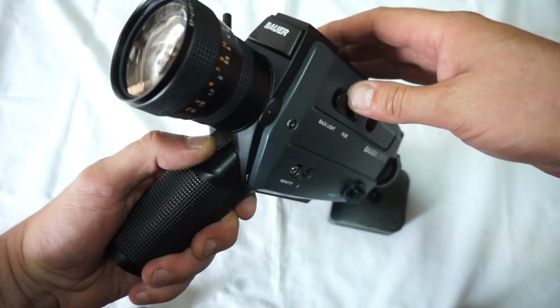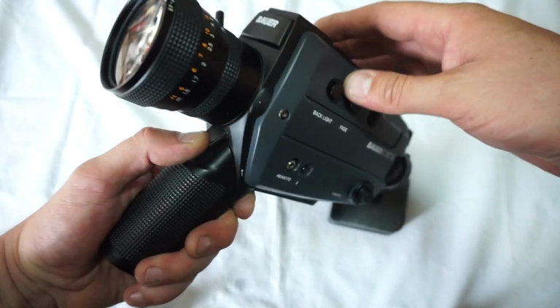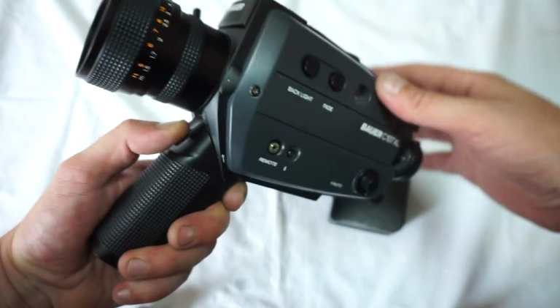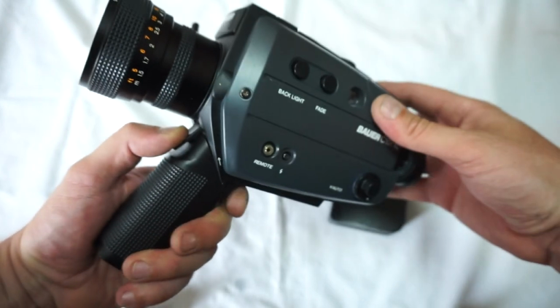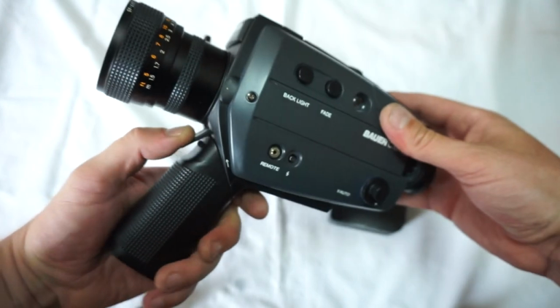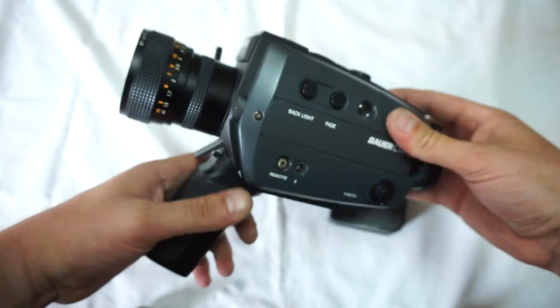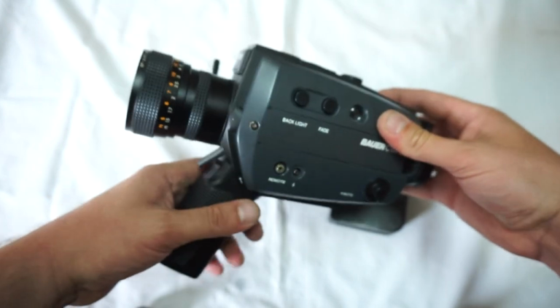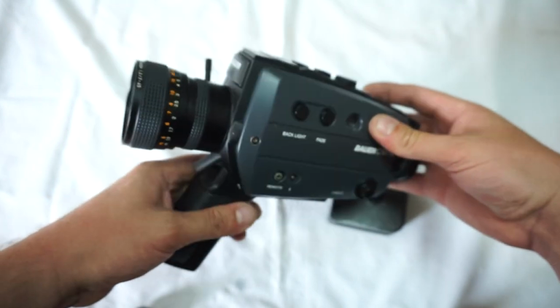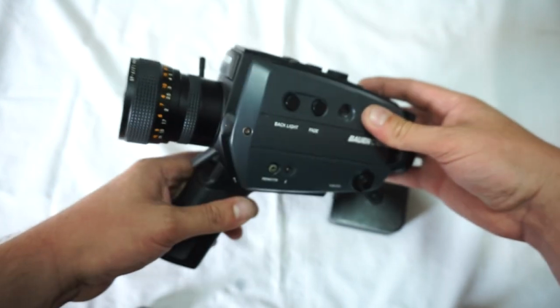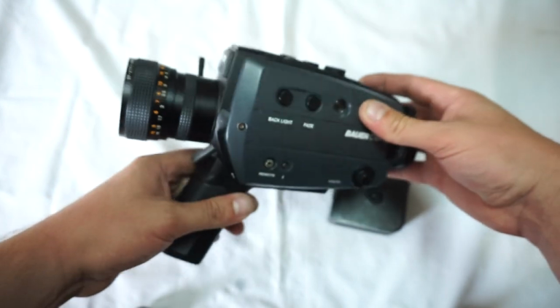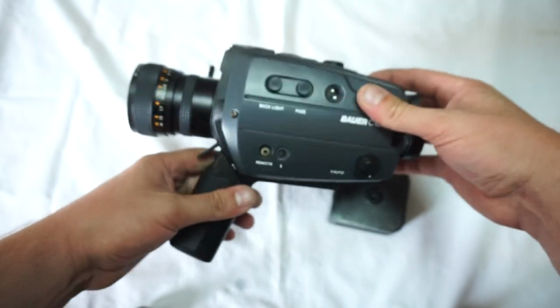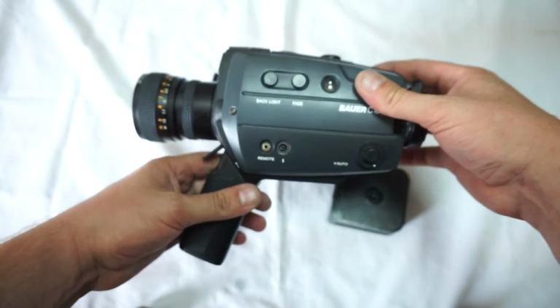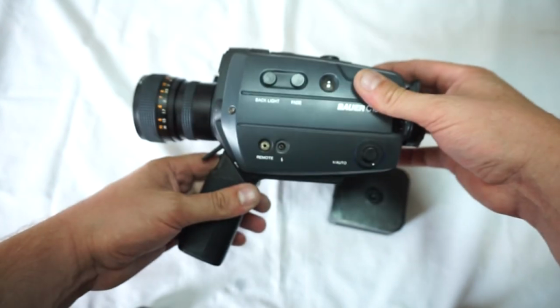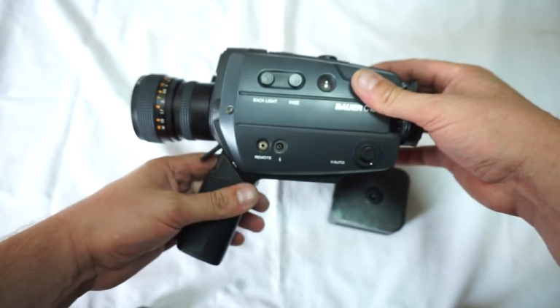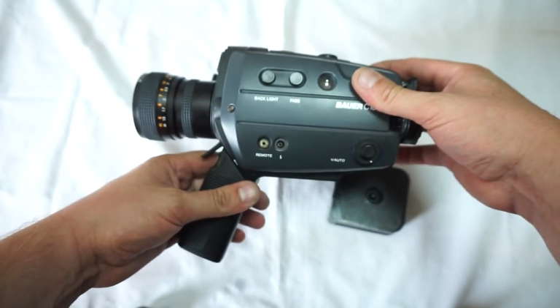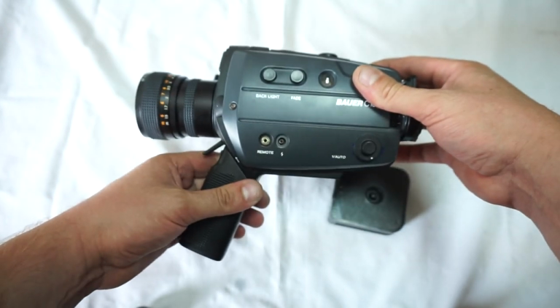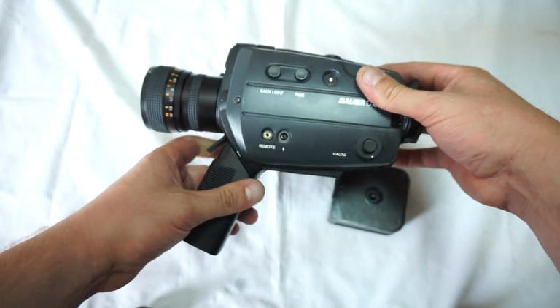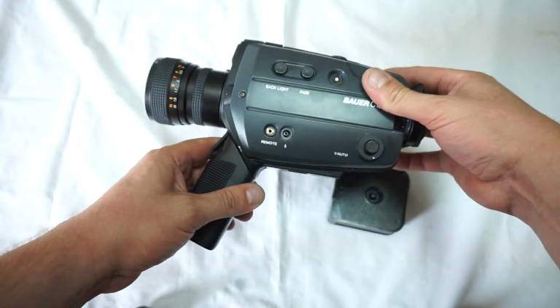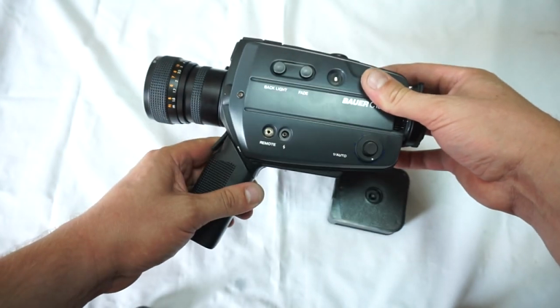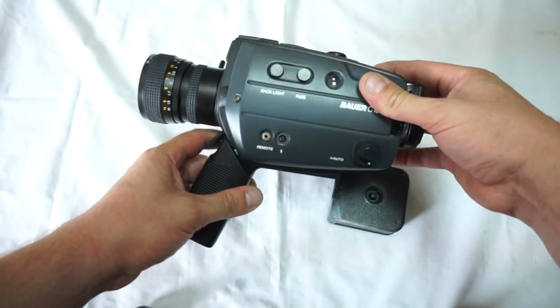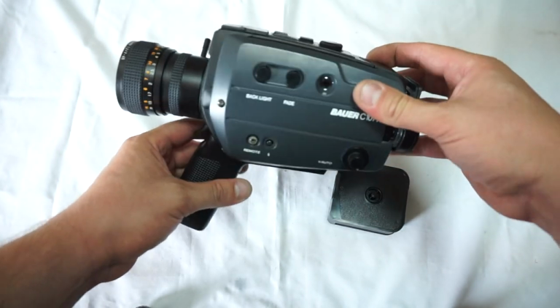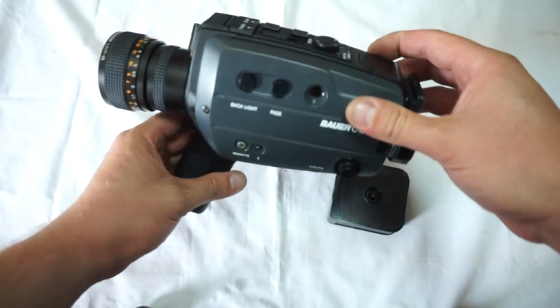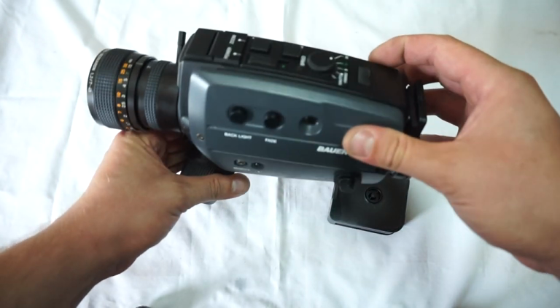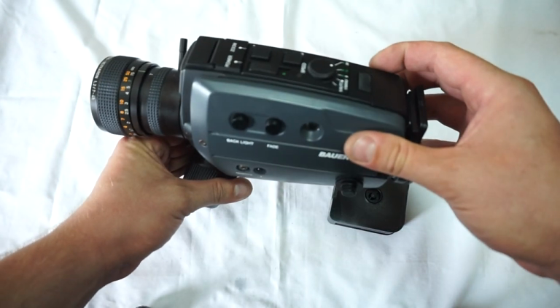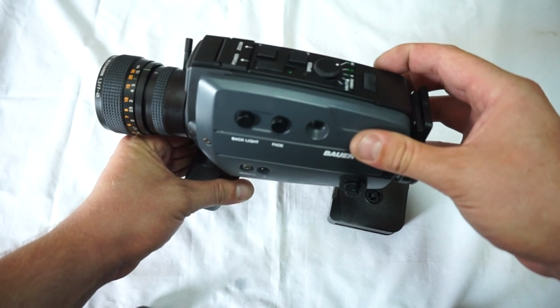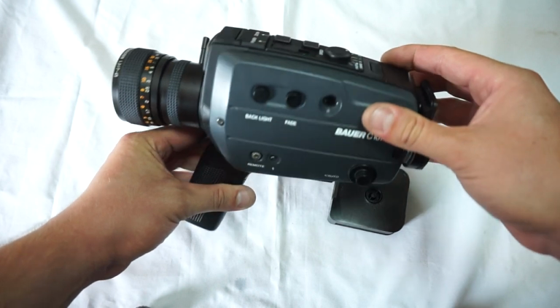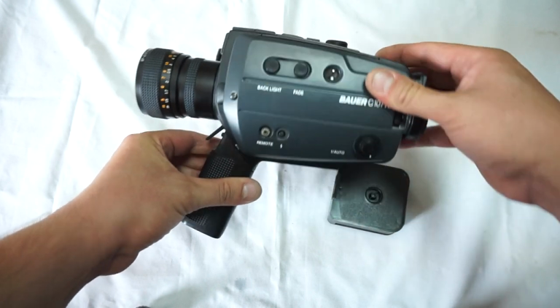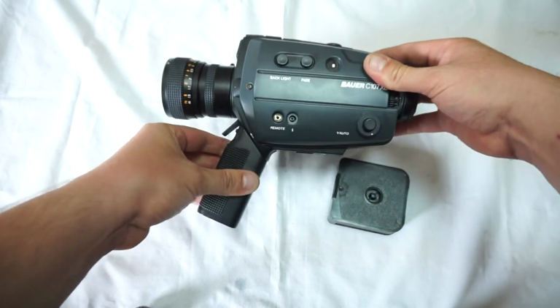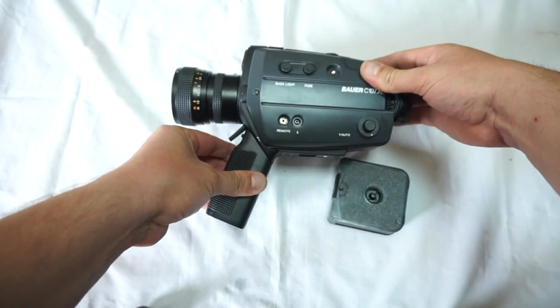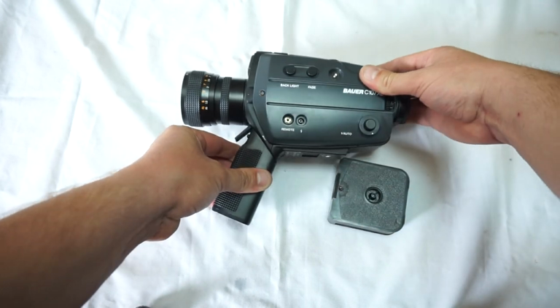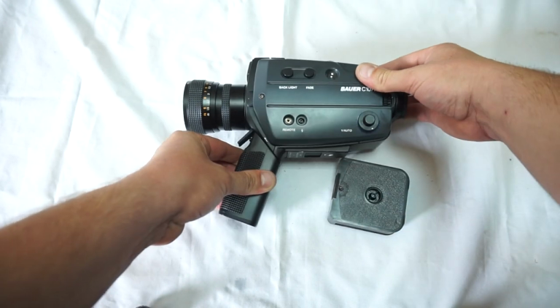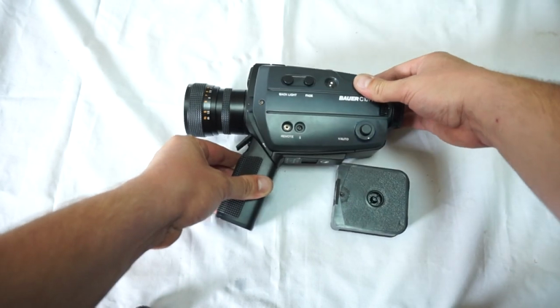So please follow, subscribe, and enjoy your brand new super 8 camera.